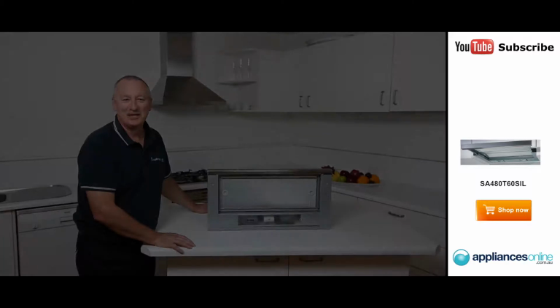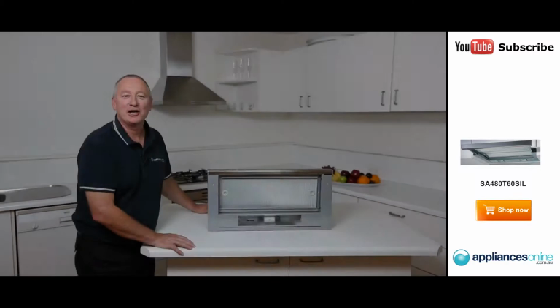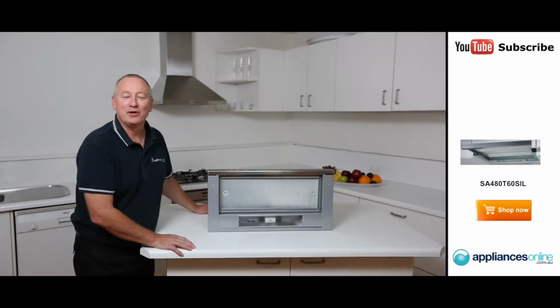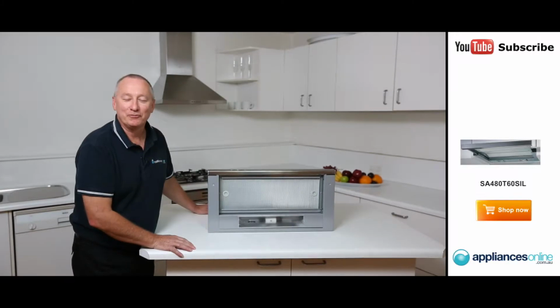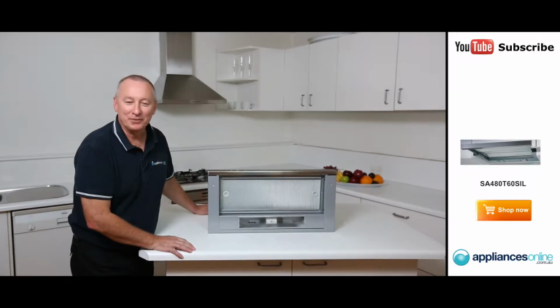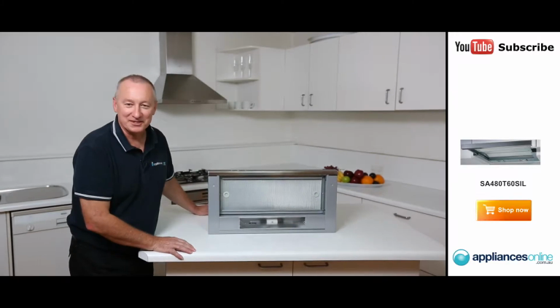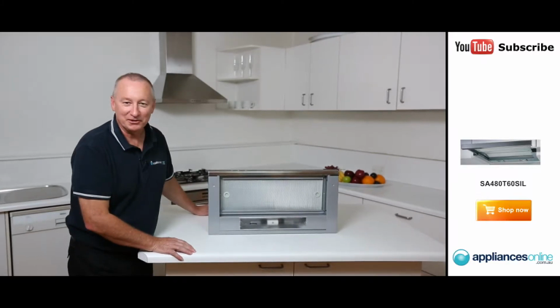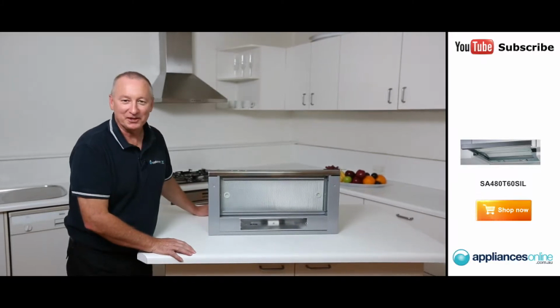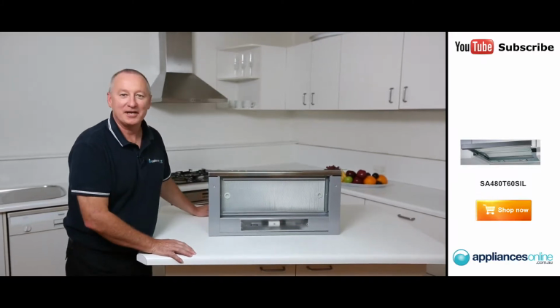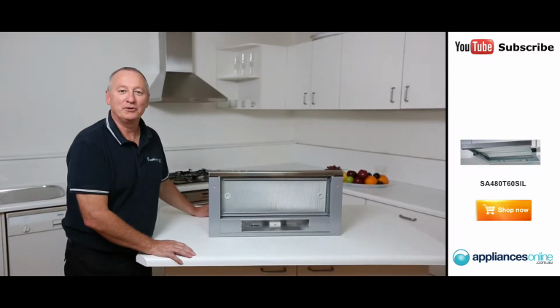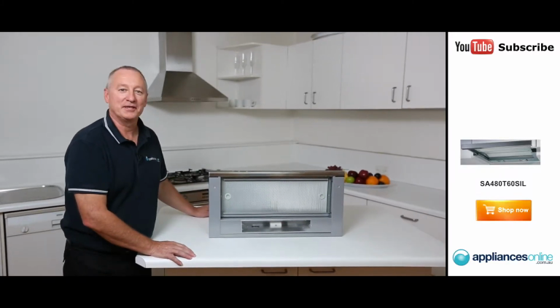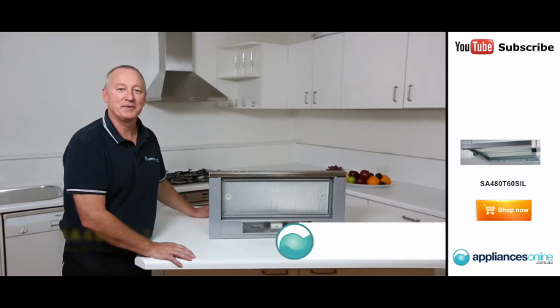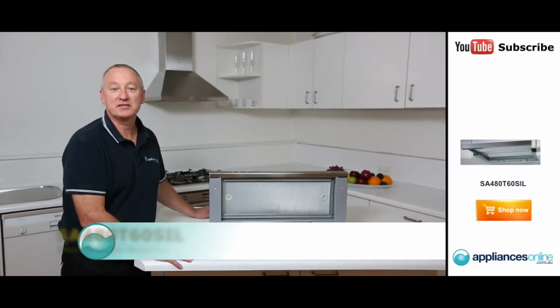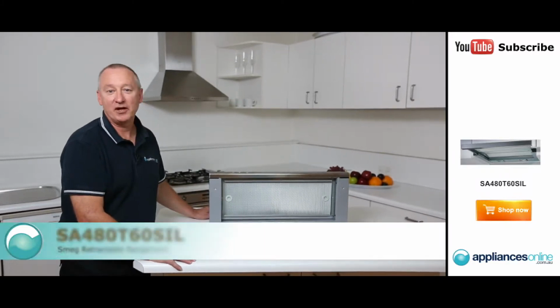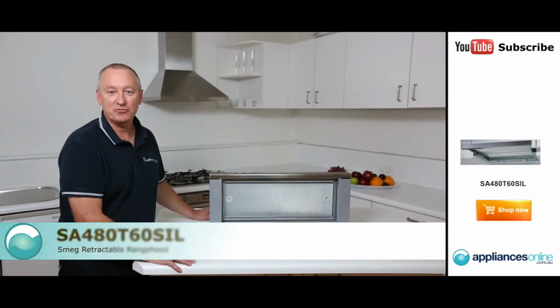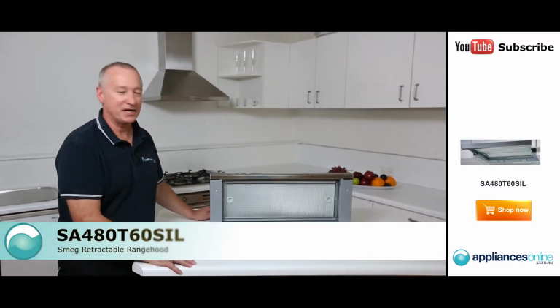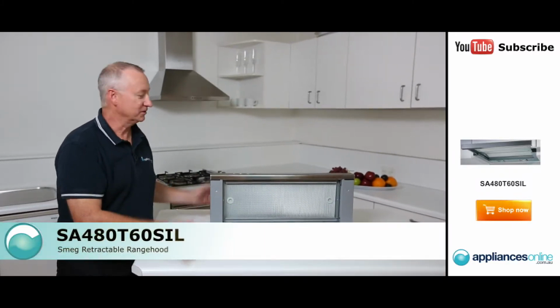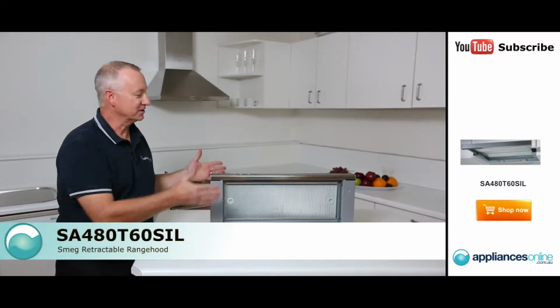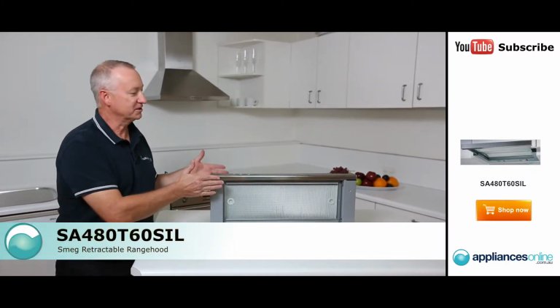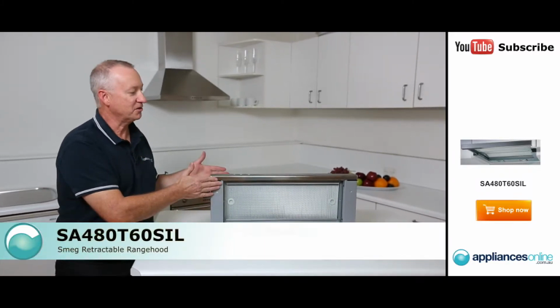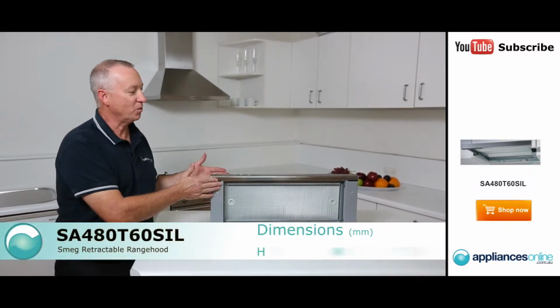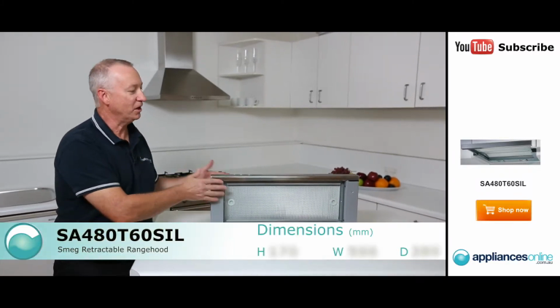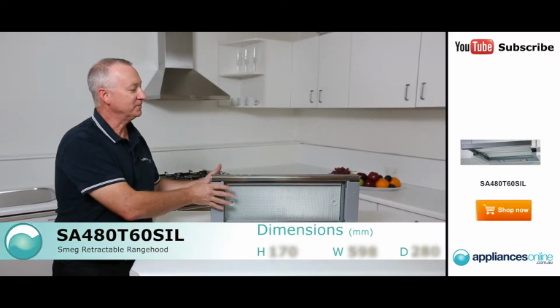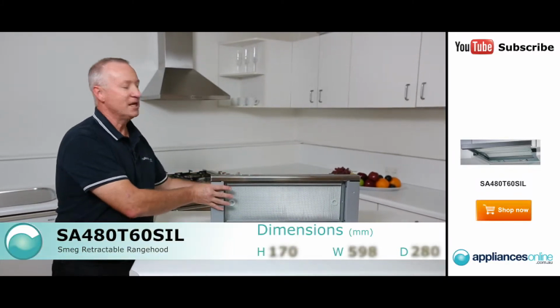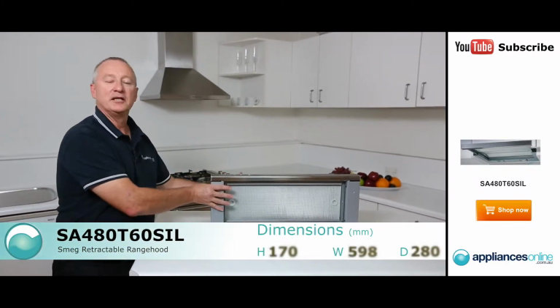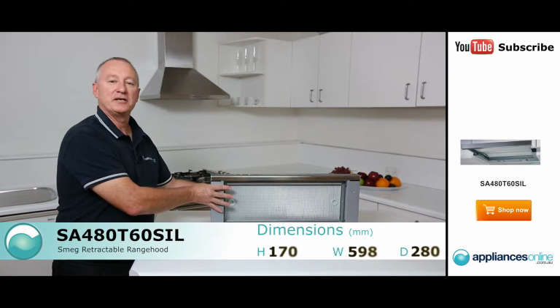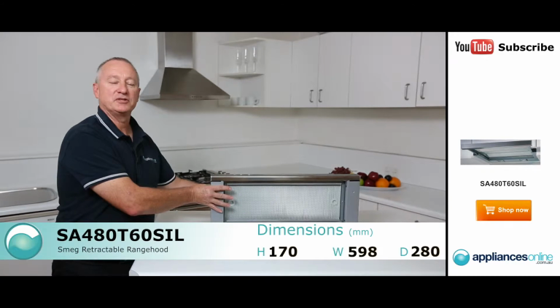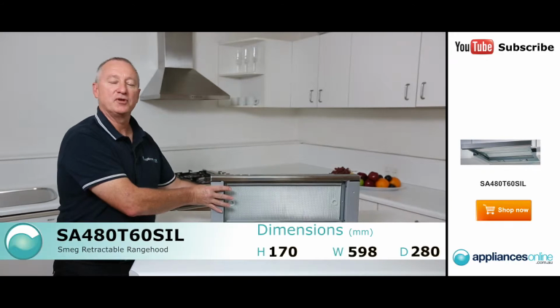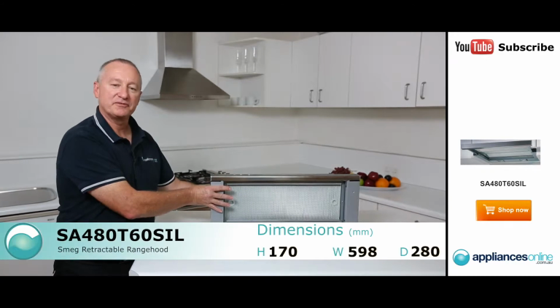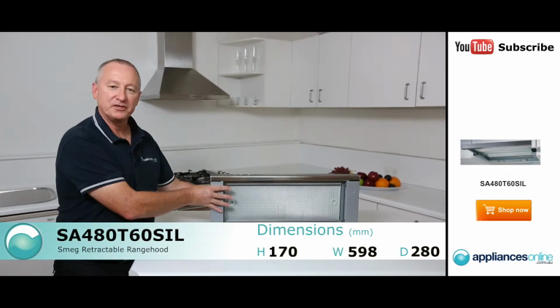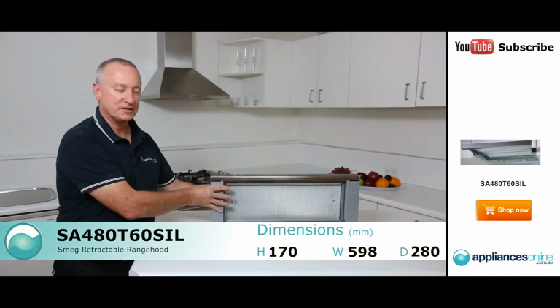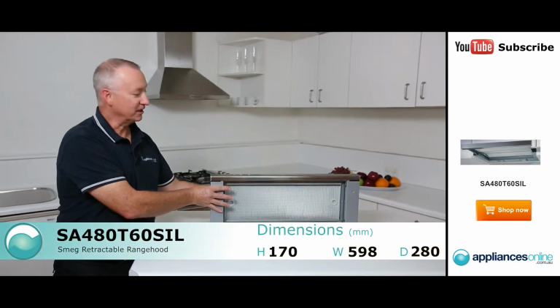Hi, I'm Colin from Appliances Online. Today we're going to look at the Smeg slide-out range hood — it's 600mm wide. Let's have a look at some nice features here.